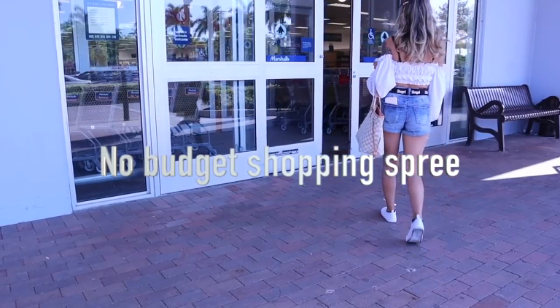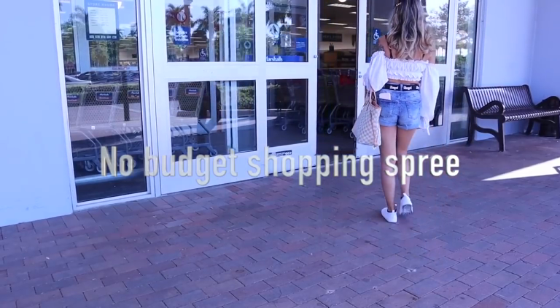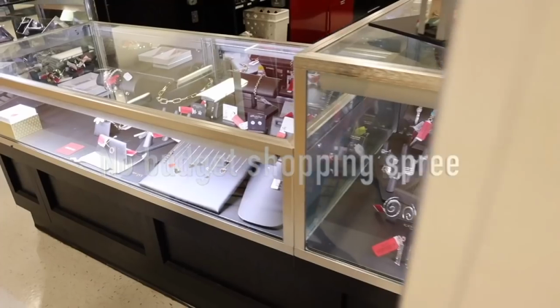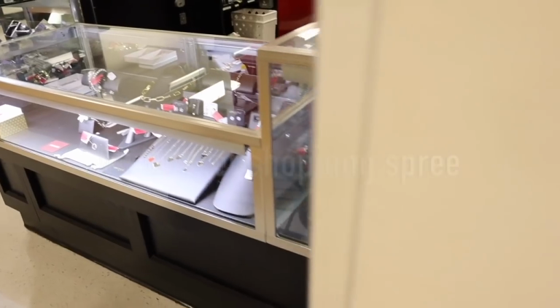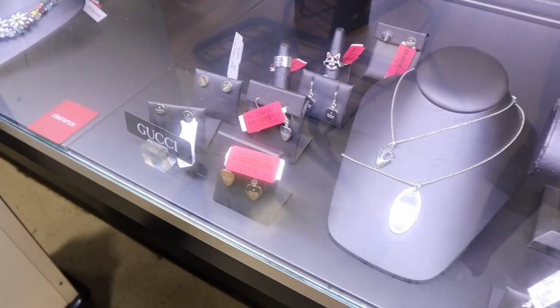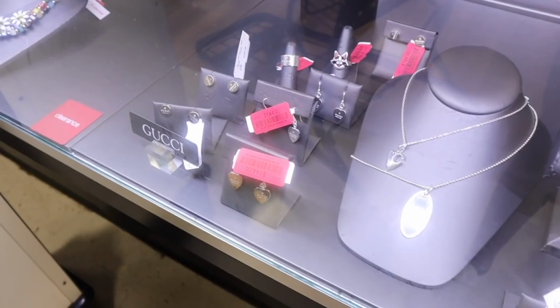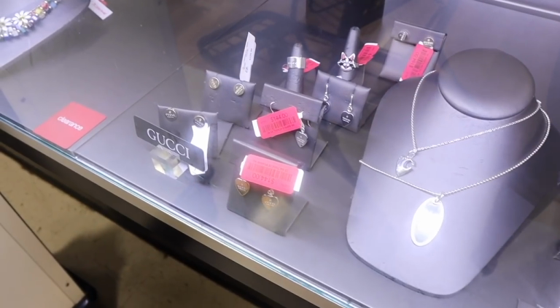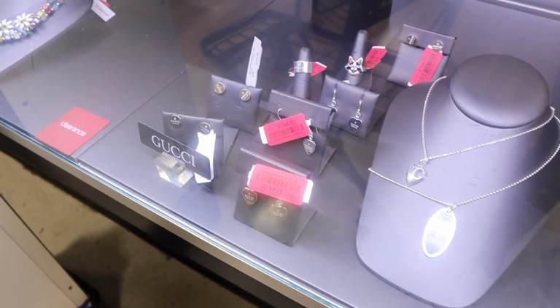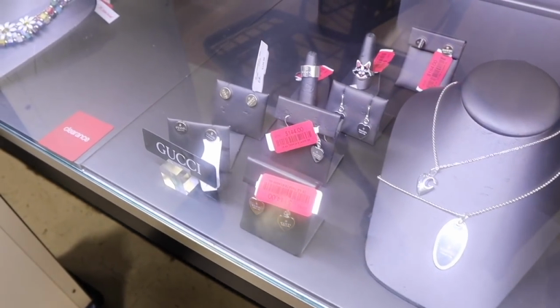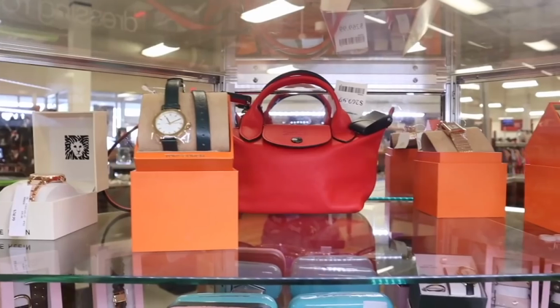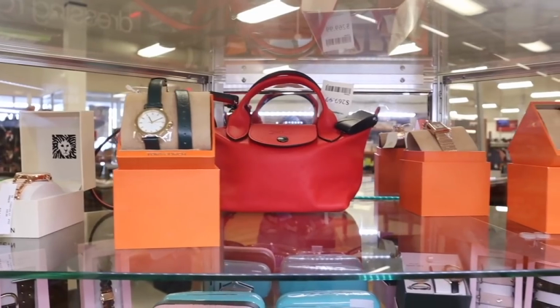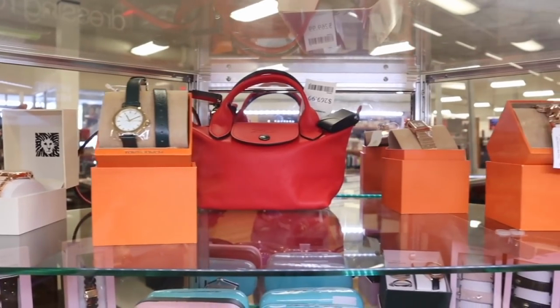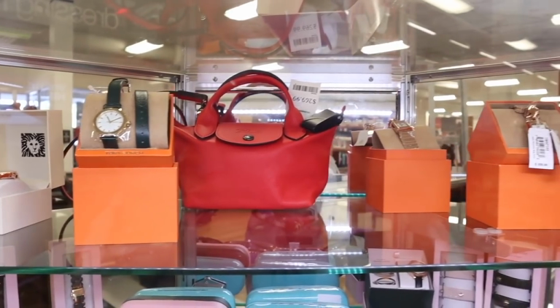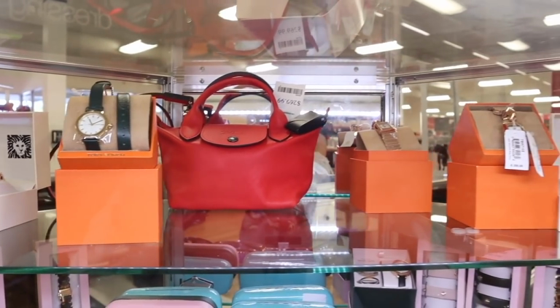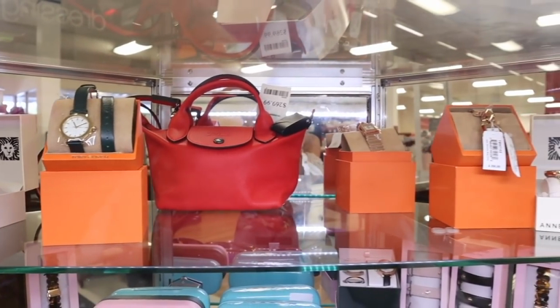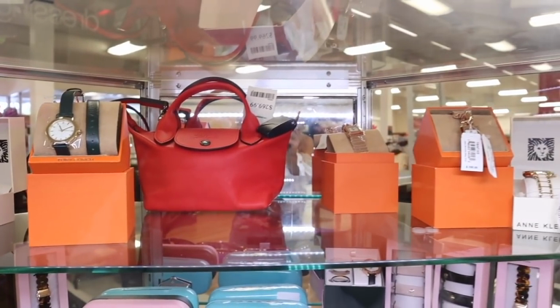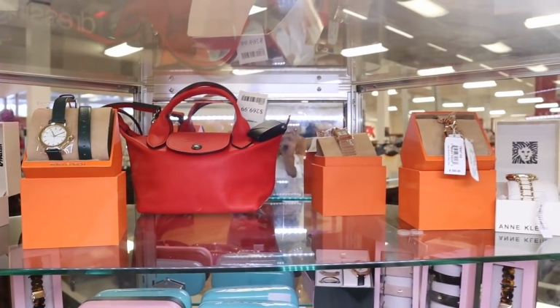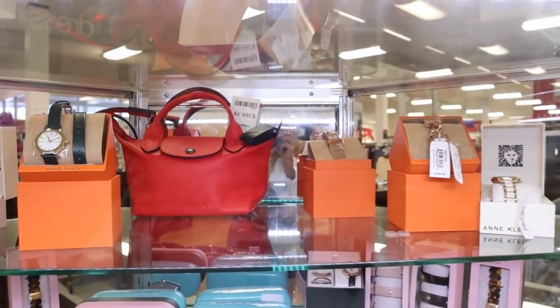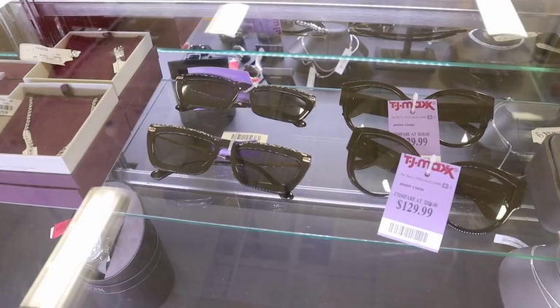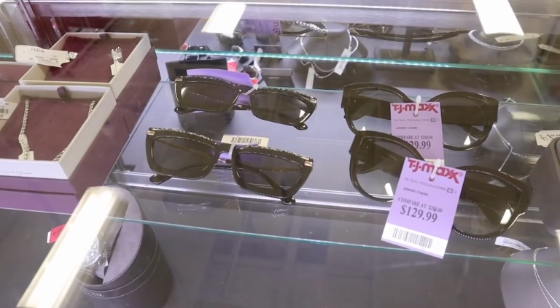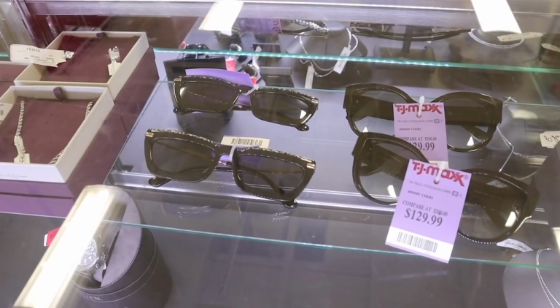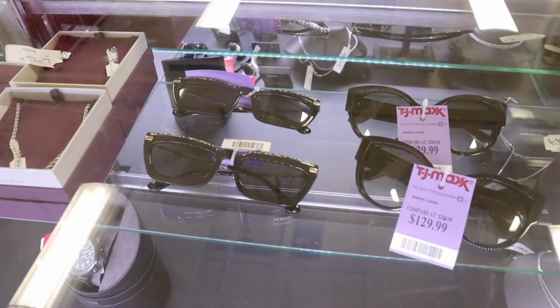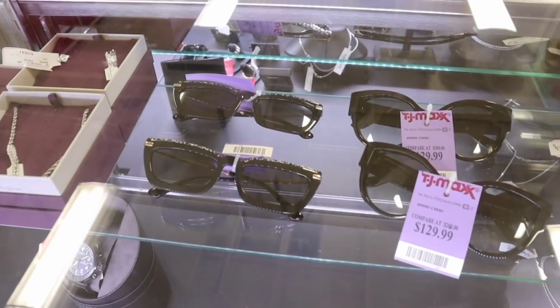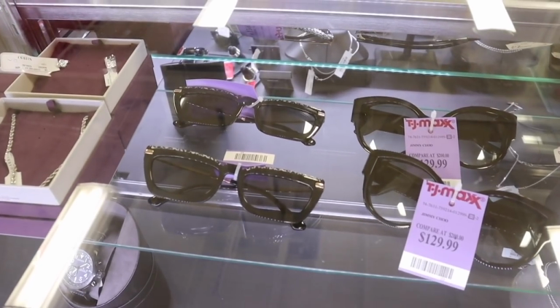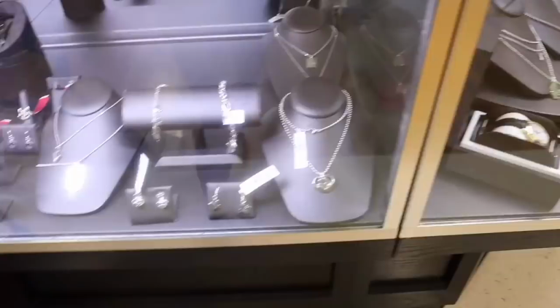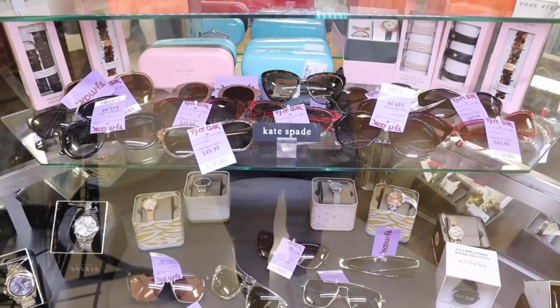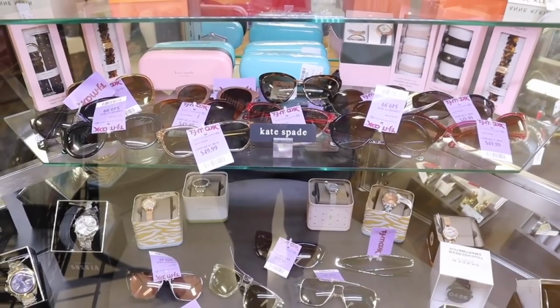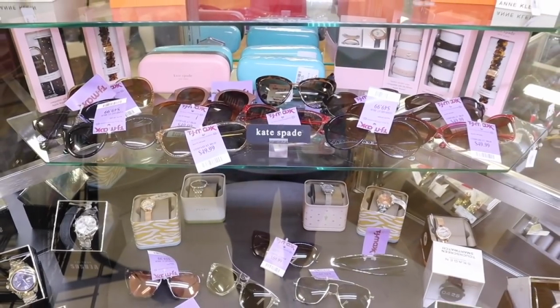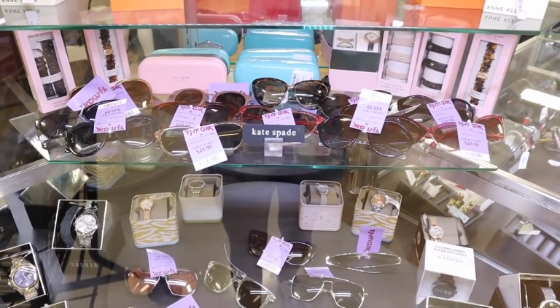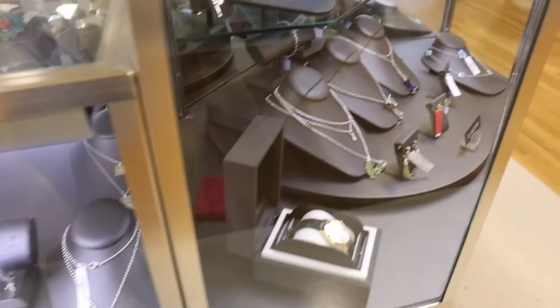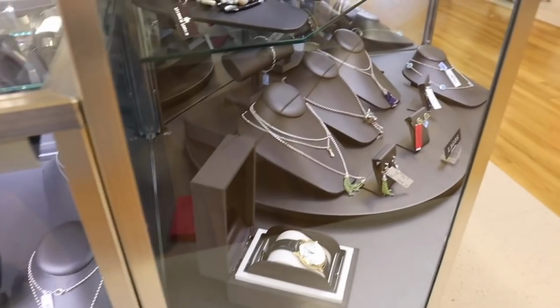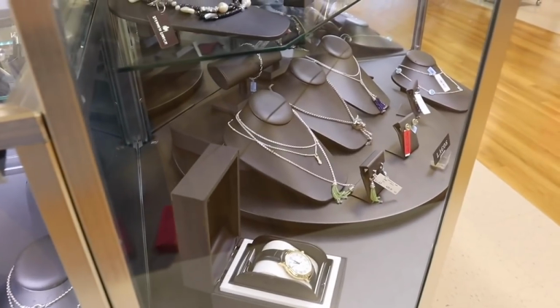Oh my gosh, you guys, they have so many designer and luxury brands on sale, so definitely keep on watching.